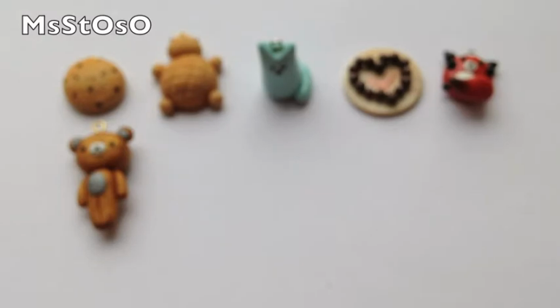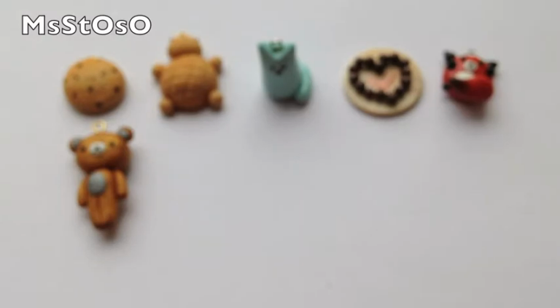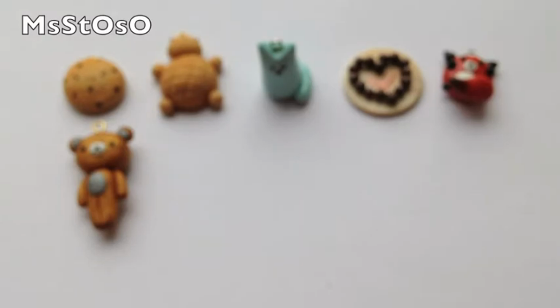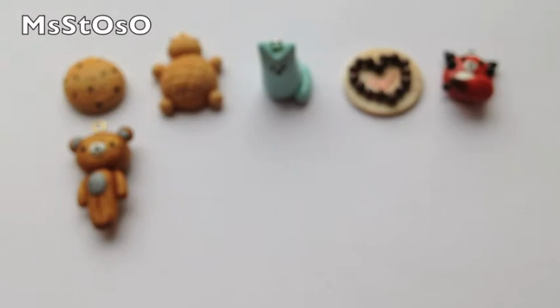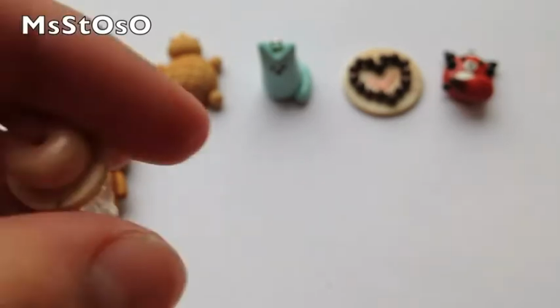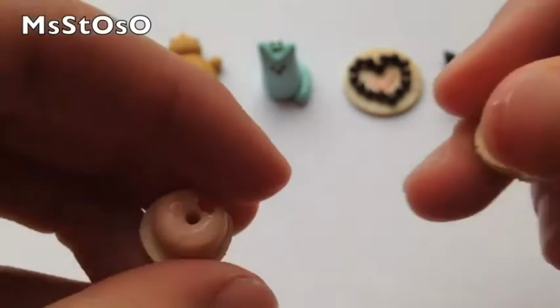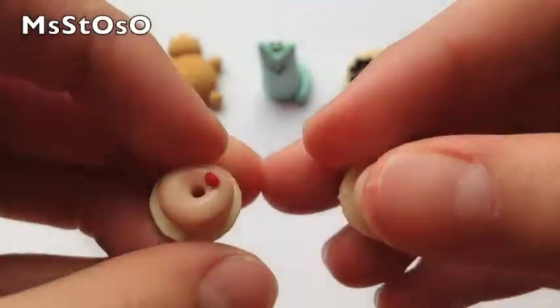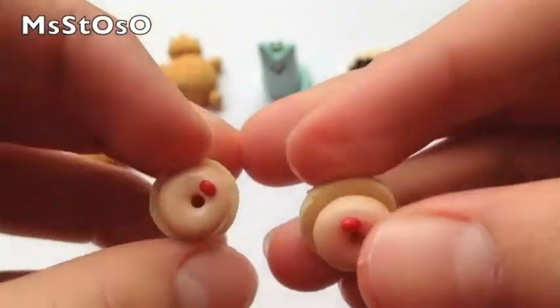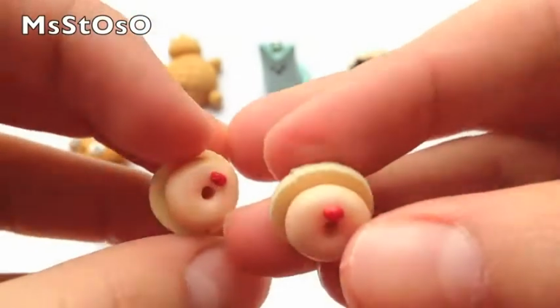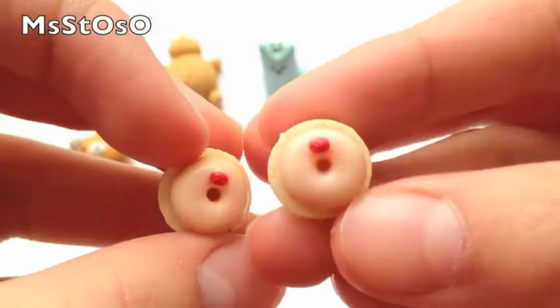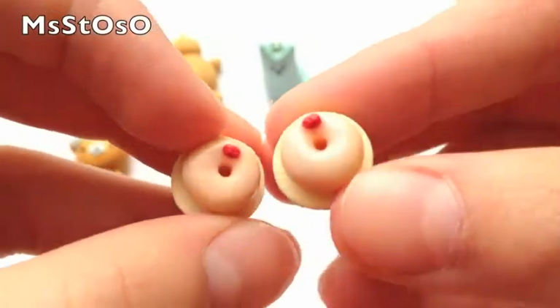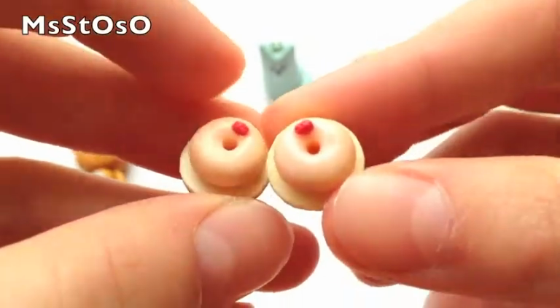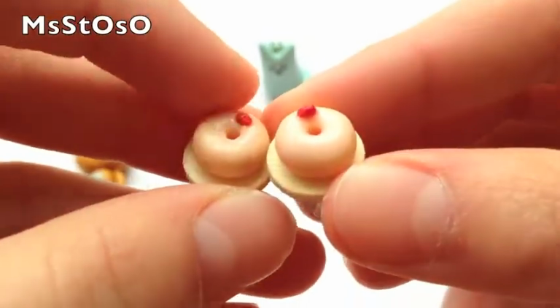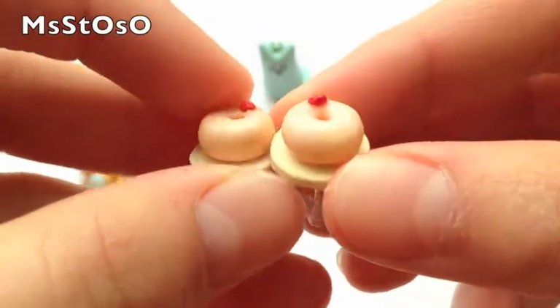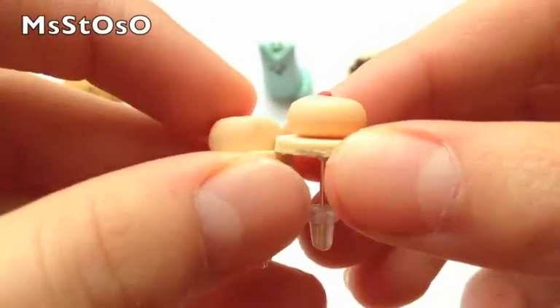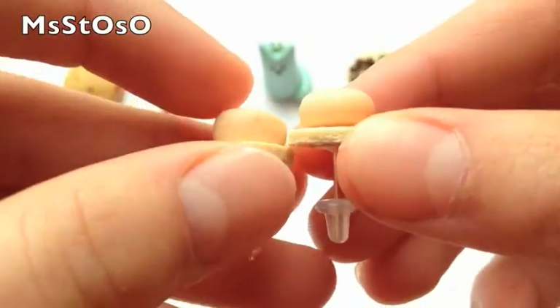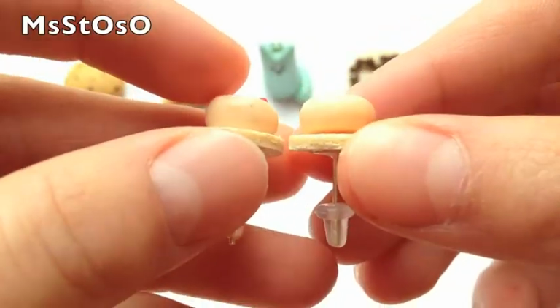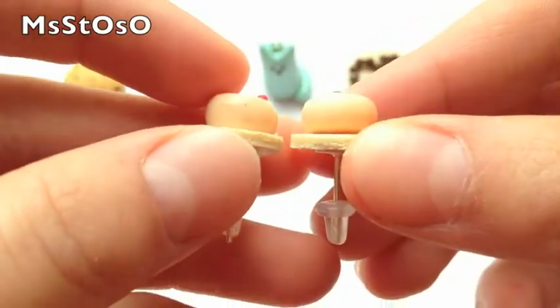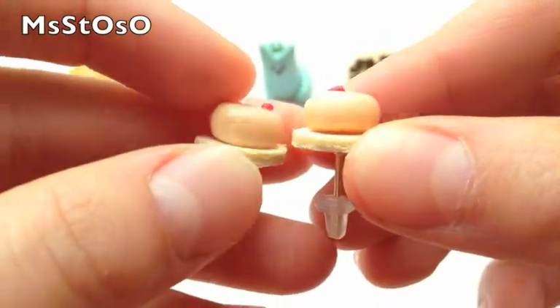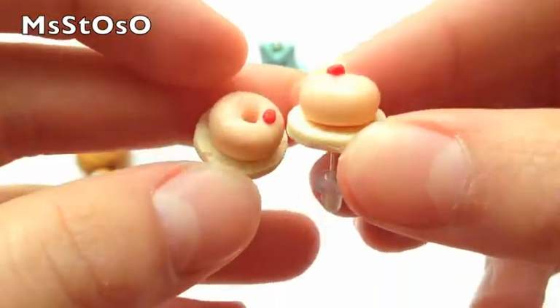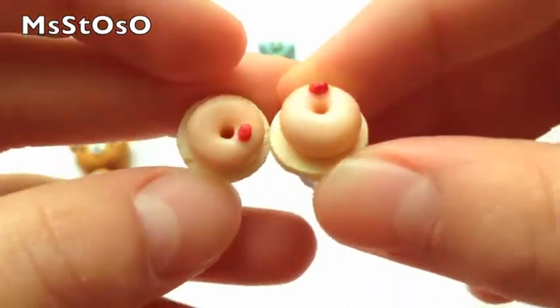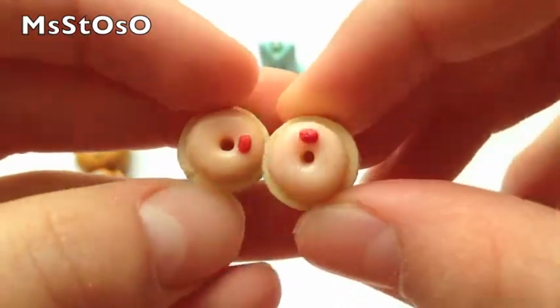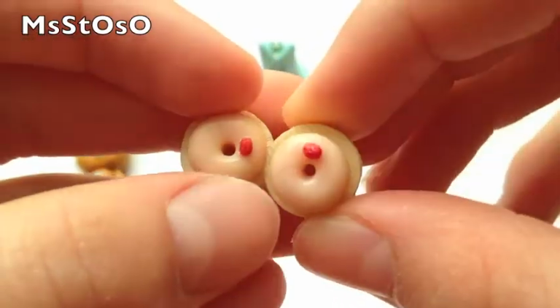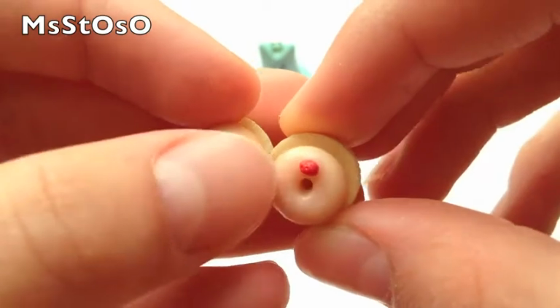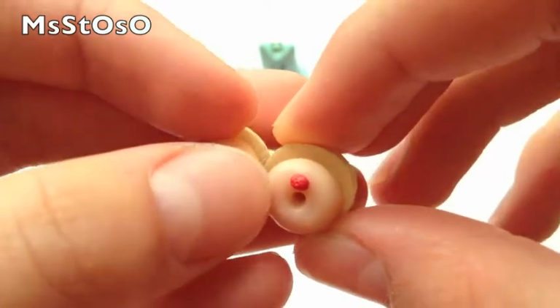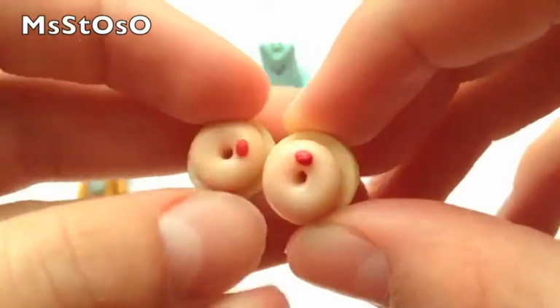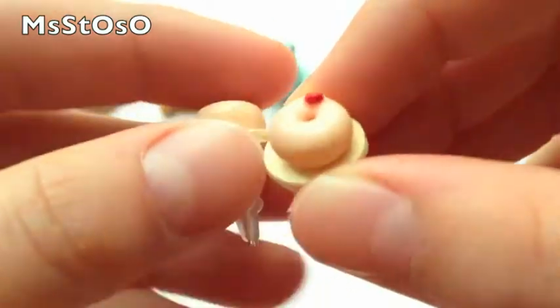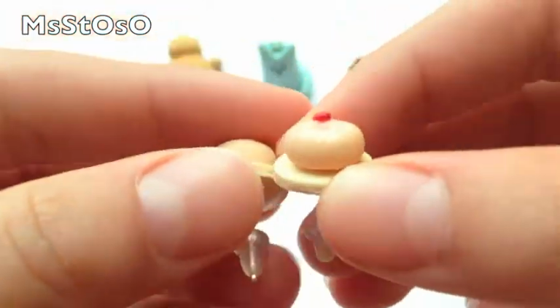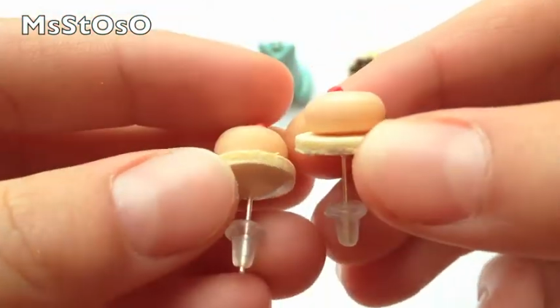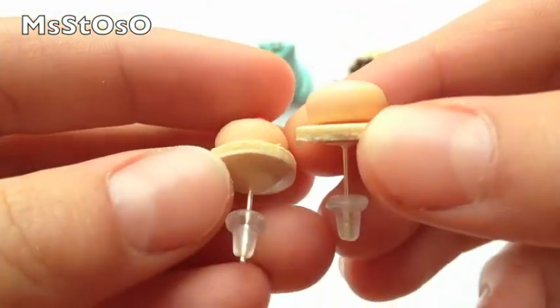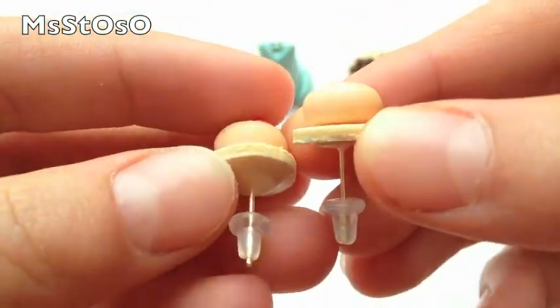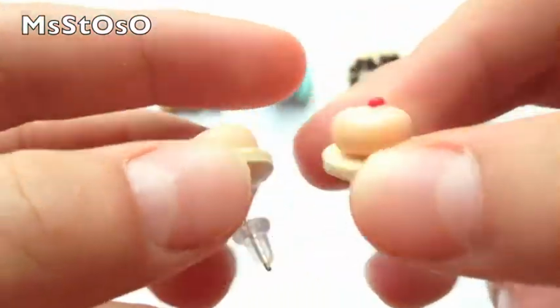Then I made this pair of earrings — they're little donuts with strawberries on them.